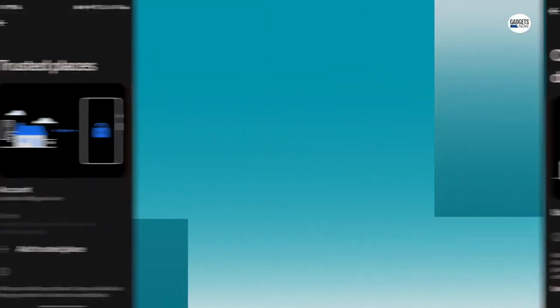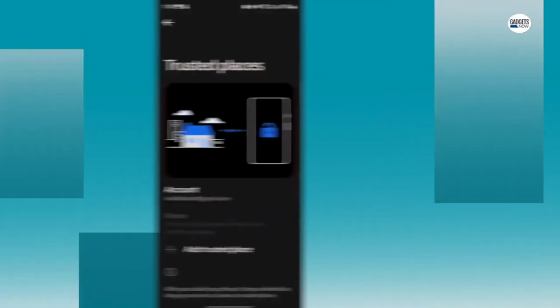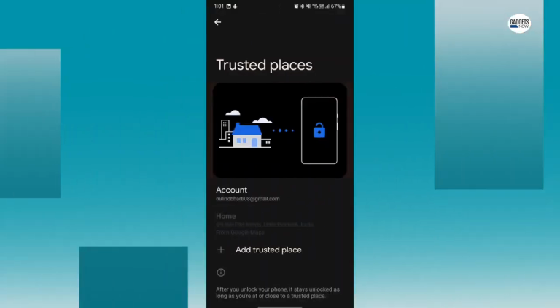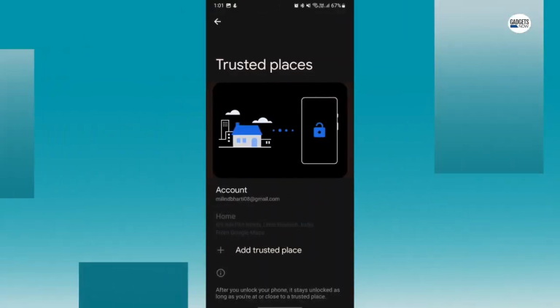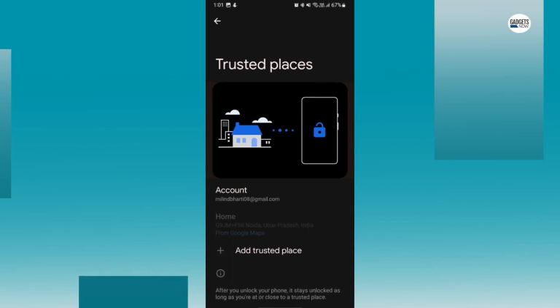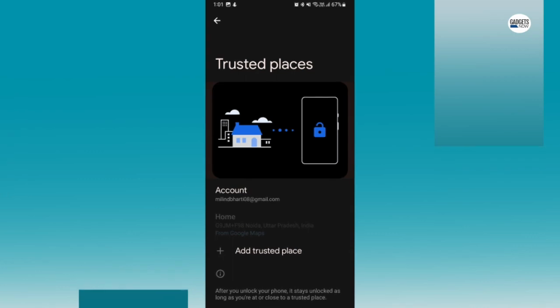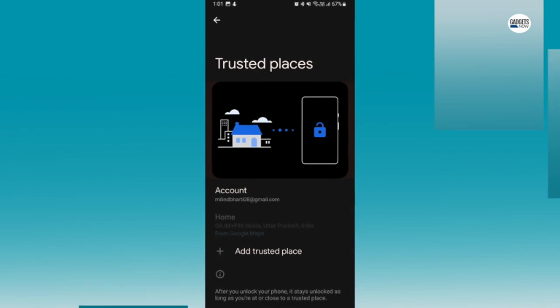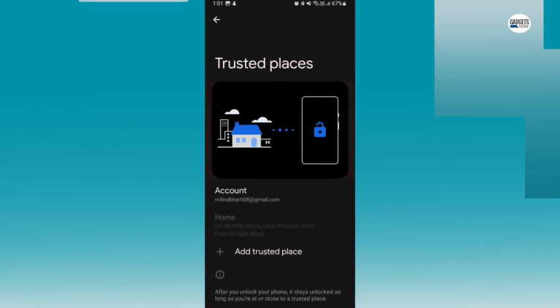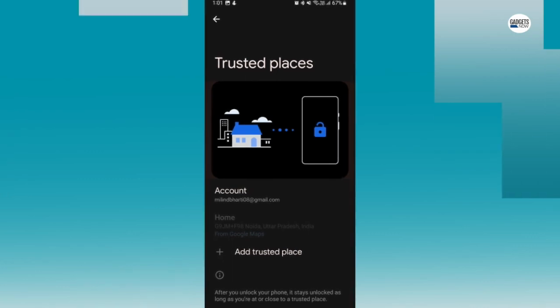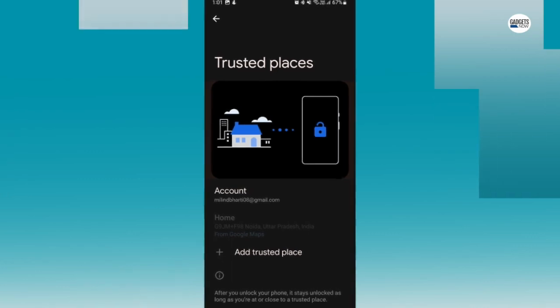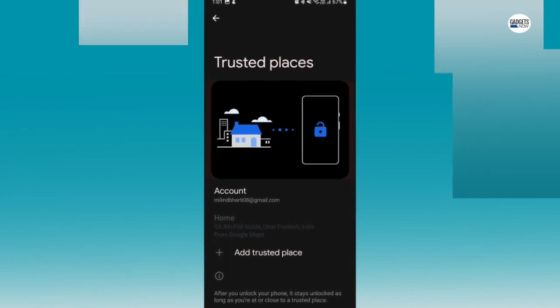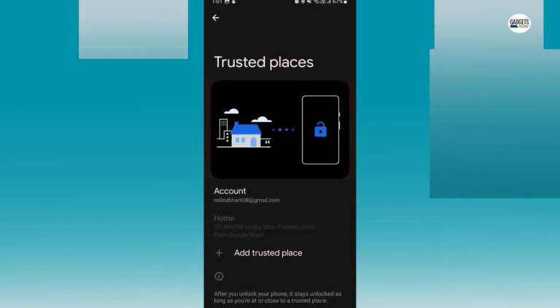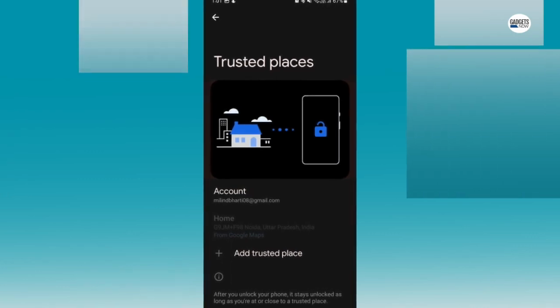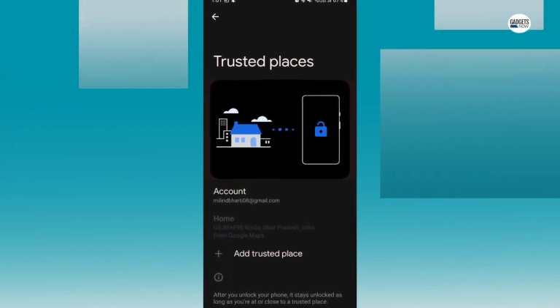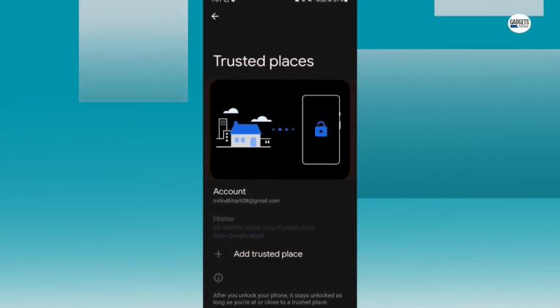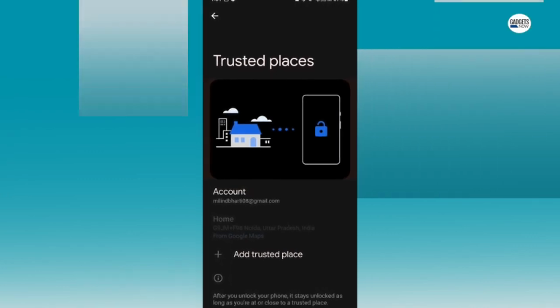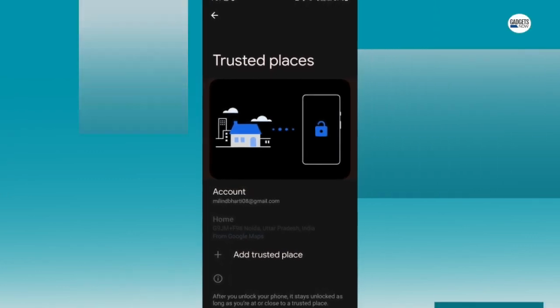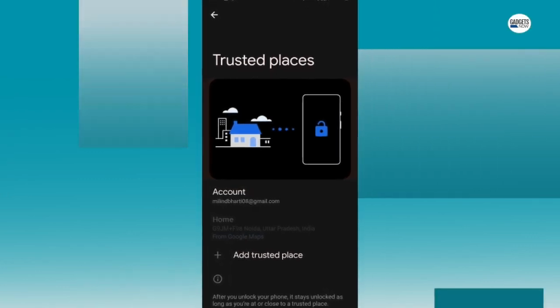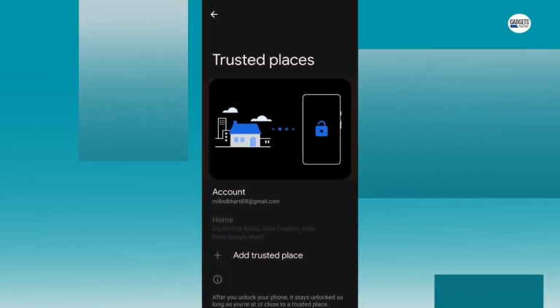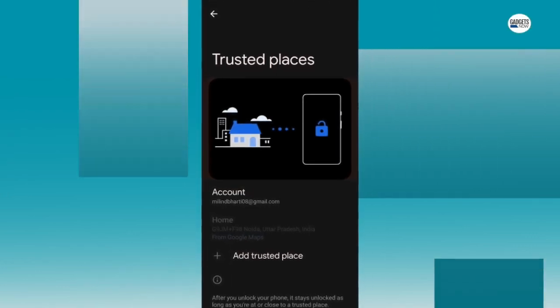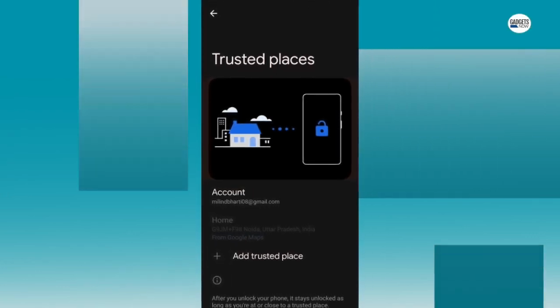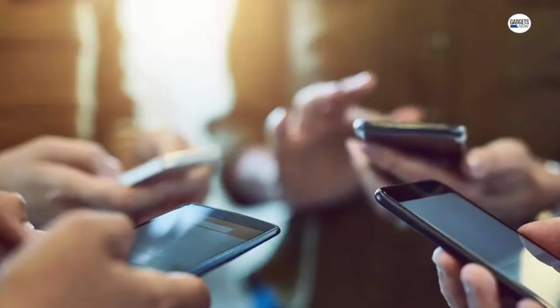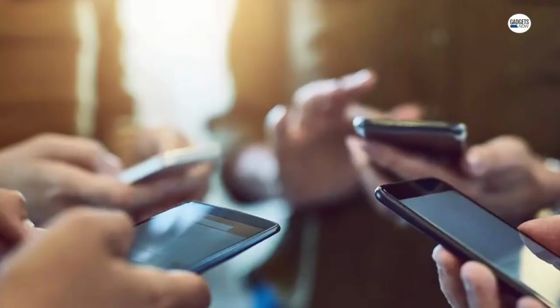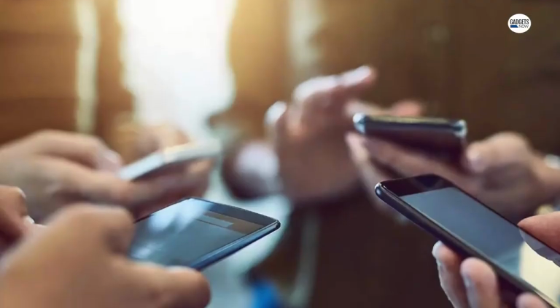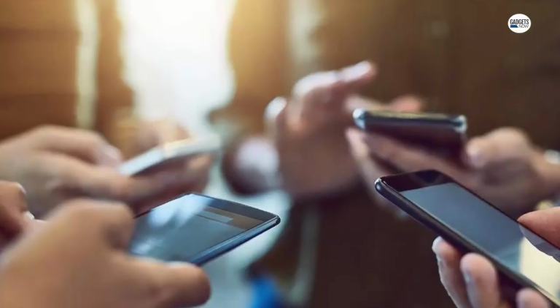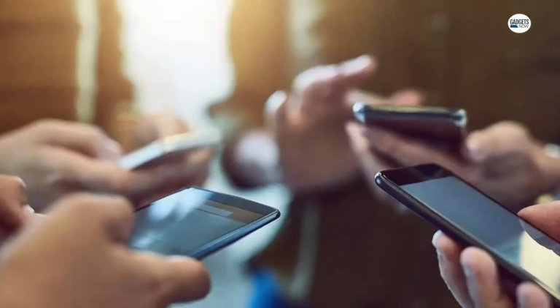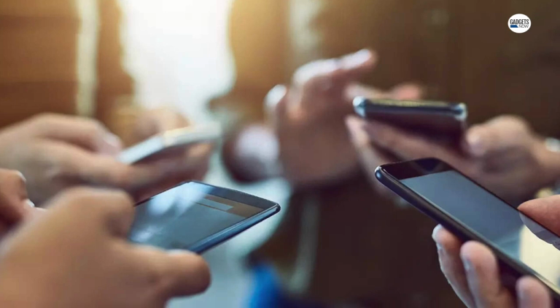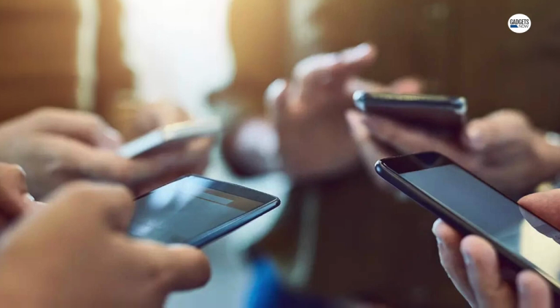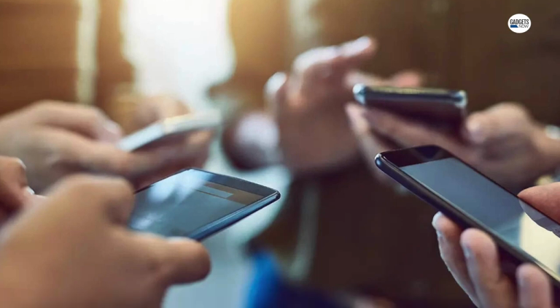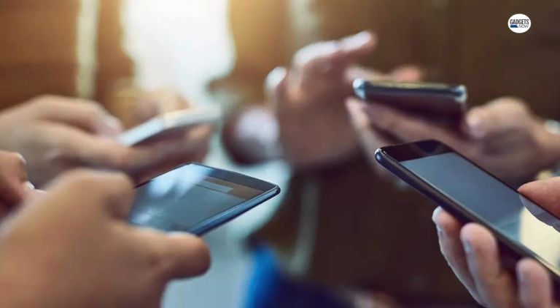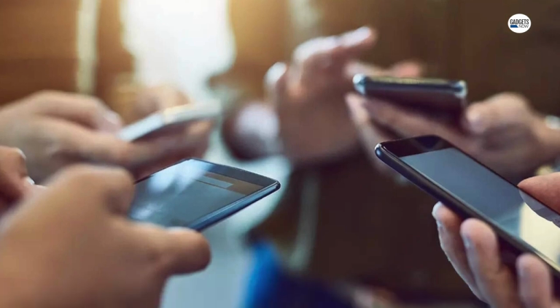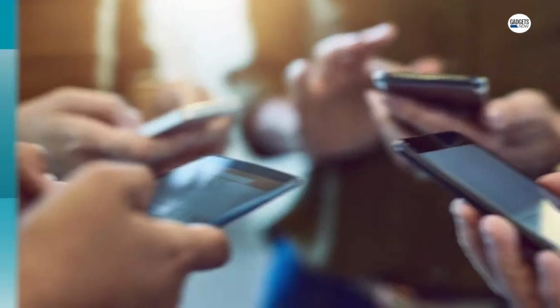The second one is Trusted Places, which lets you select specific locations where your phone will never display a lock screen or request authentication.